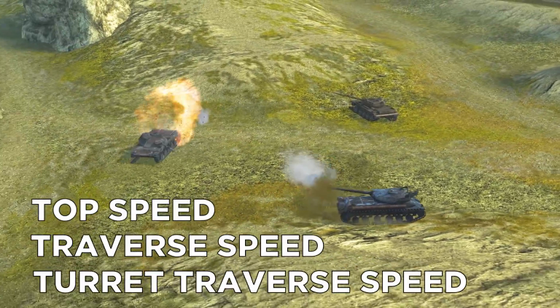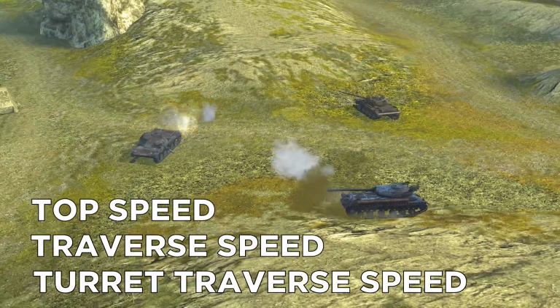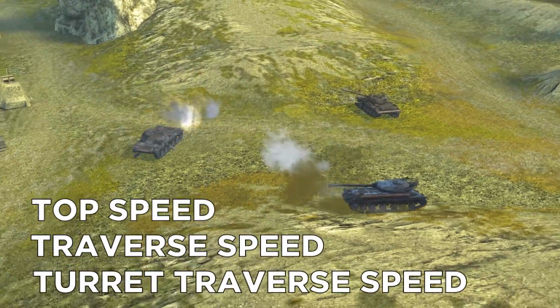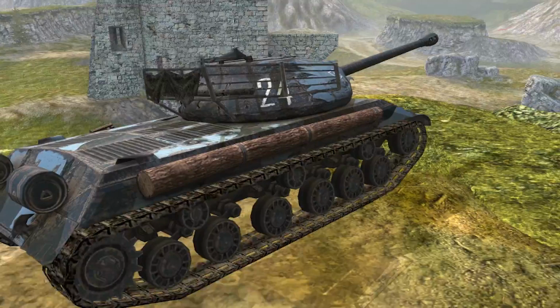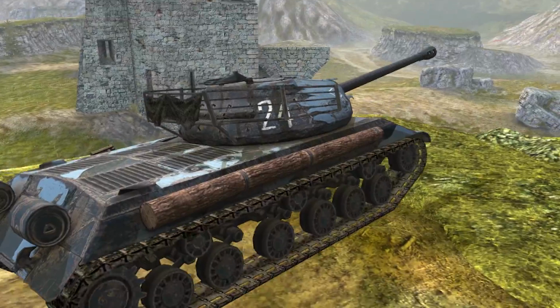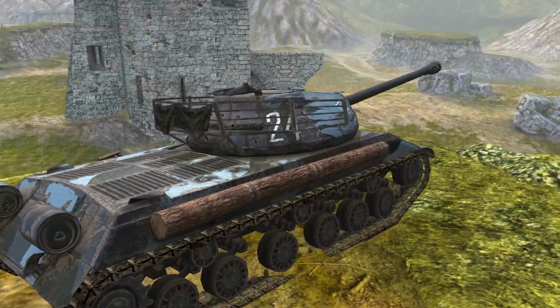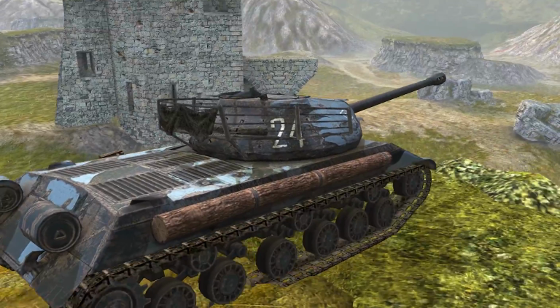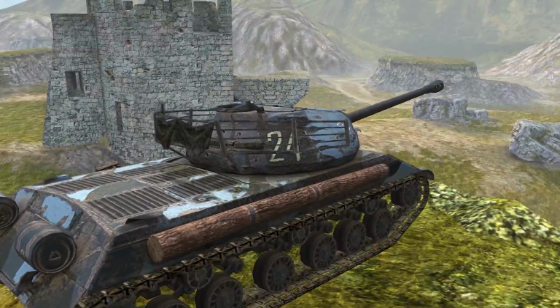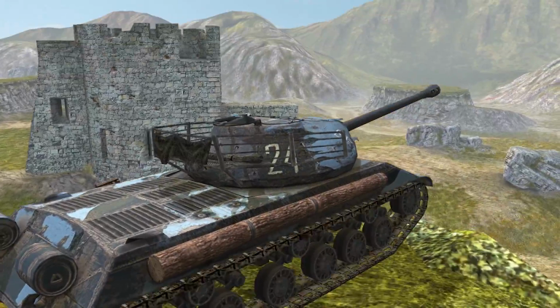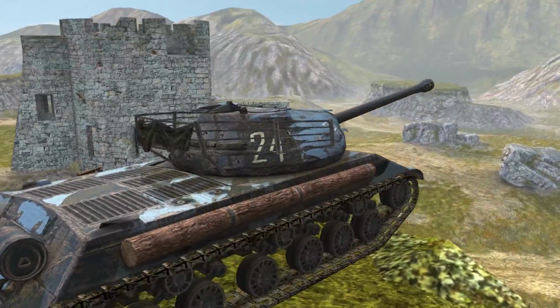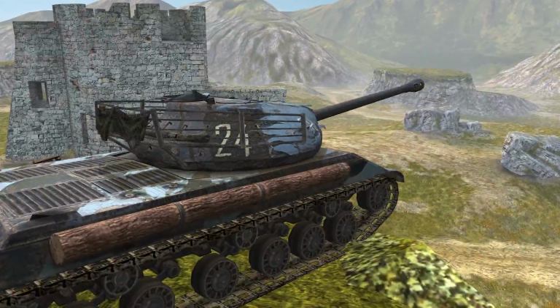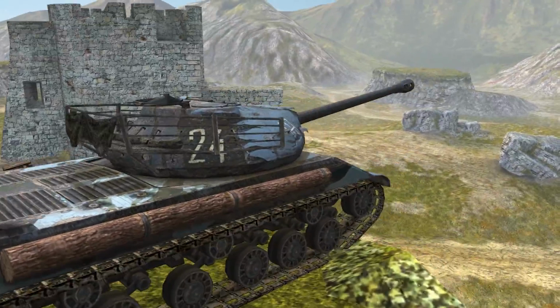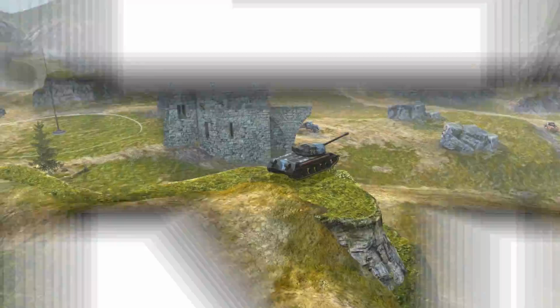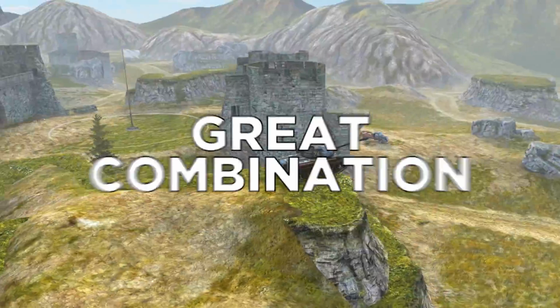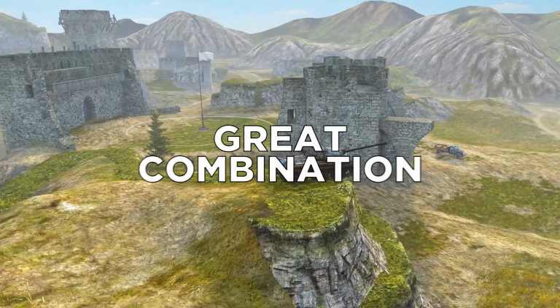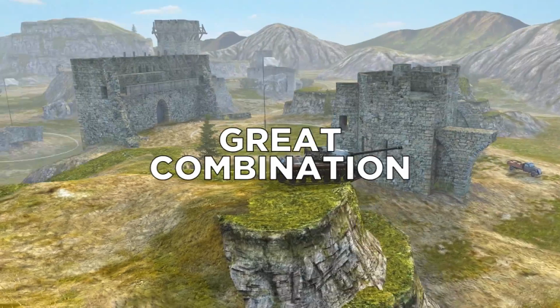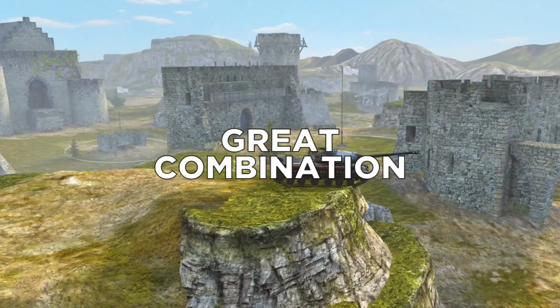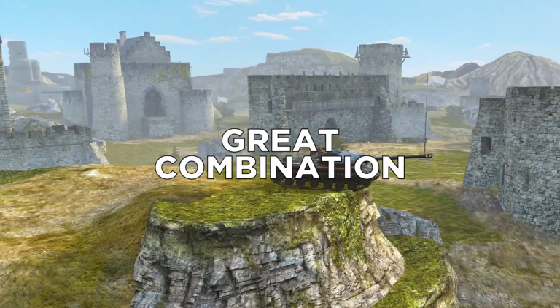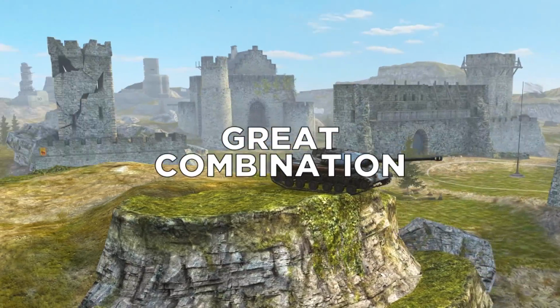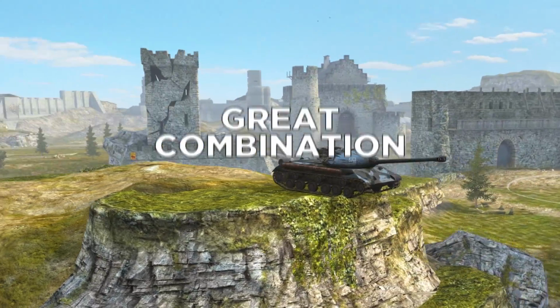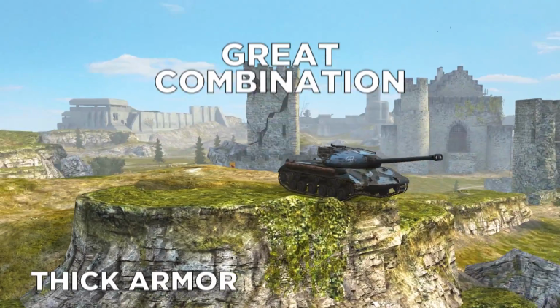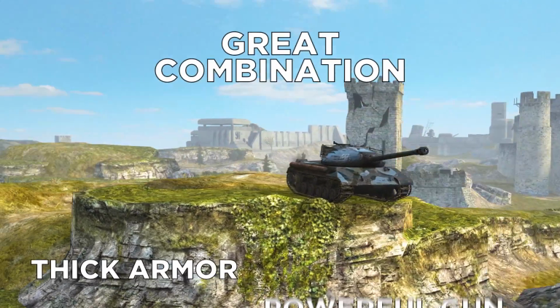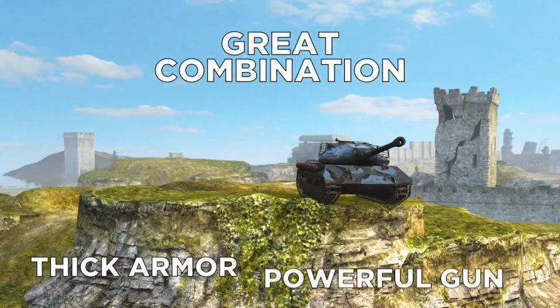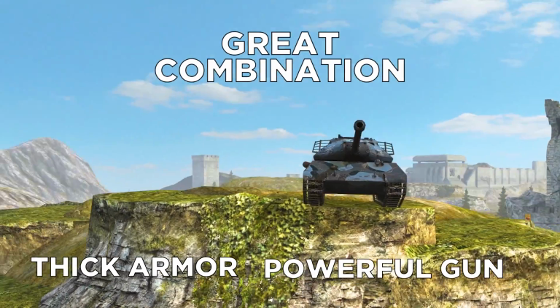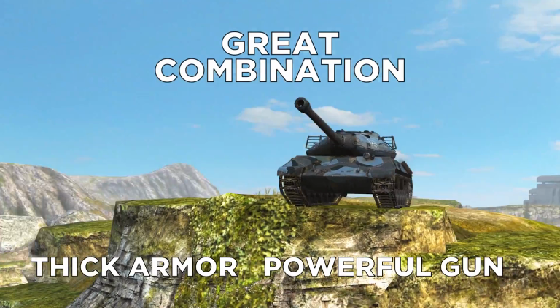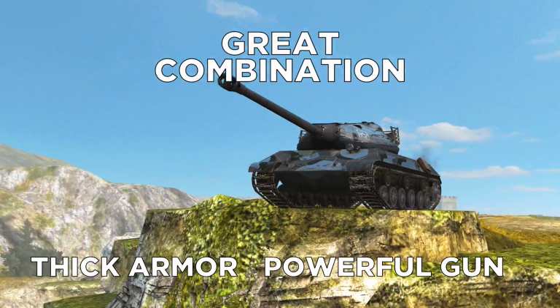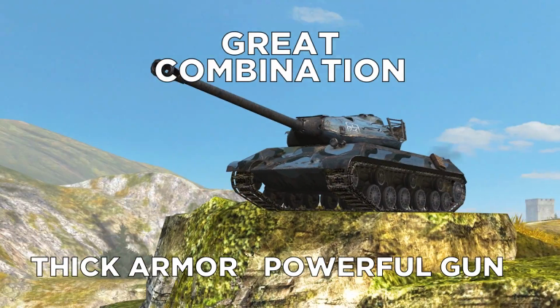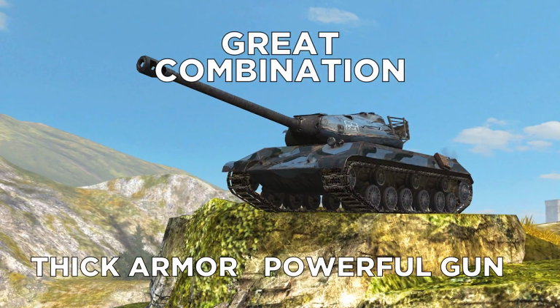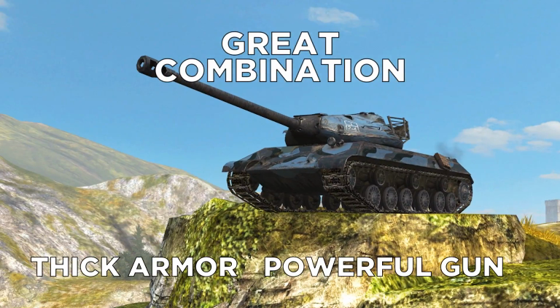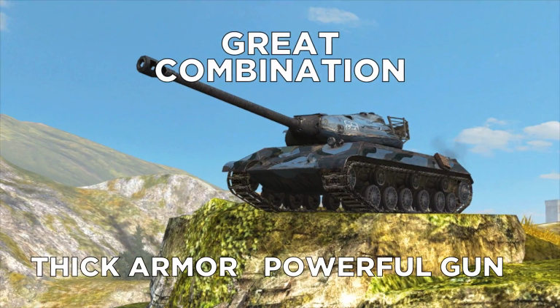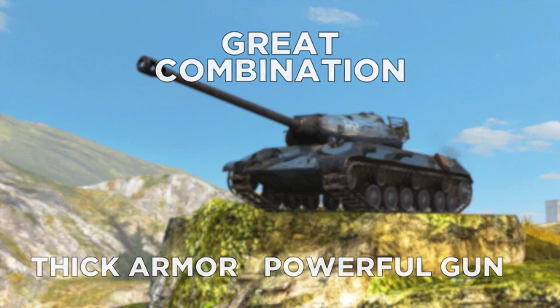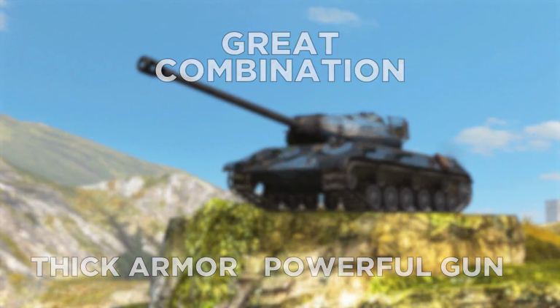The WZ112-2 is a great combination of thick armor and a powerful gun — the heavy tank essentials.